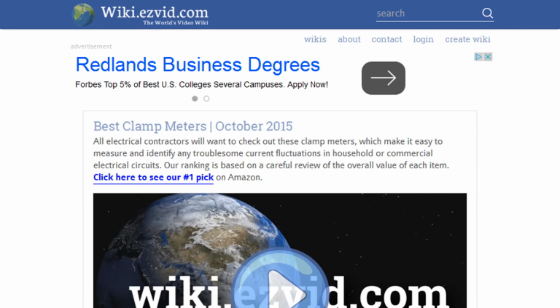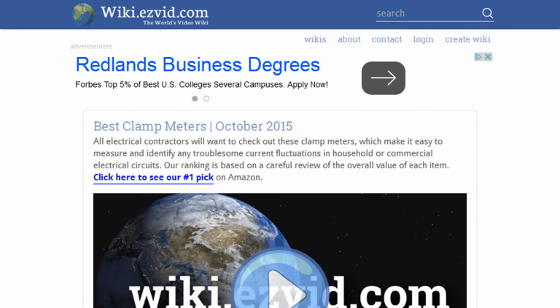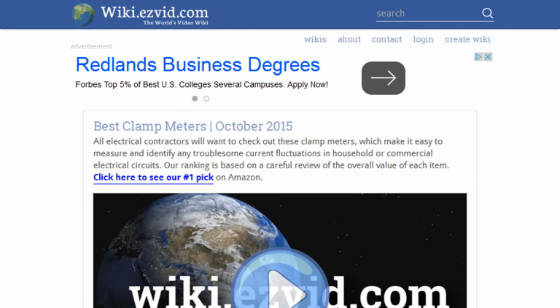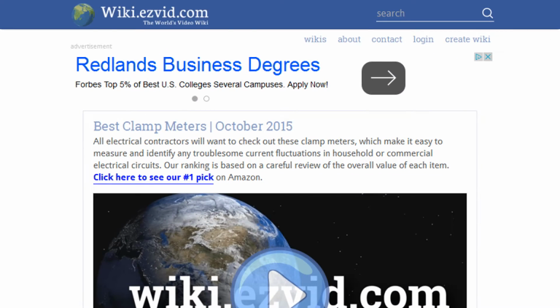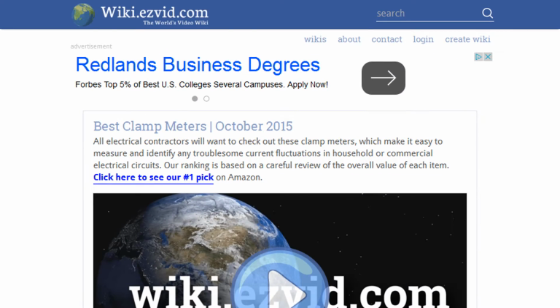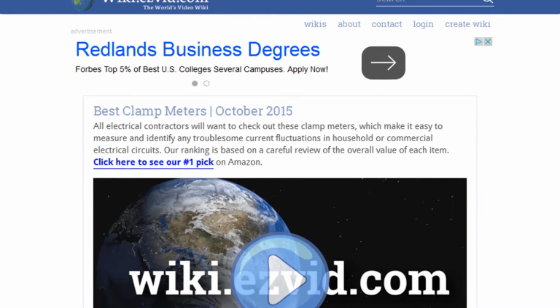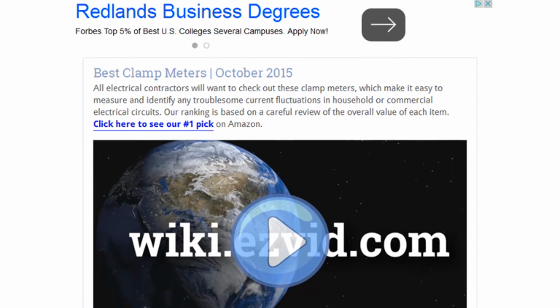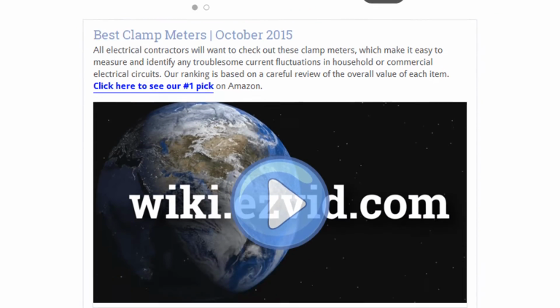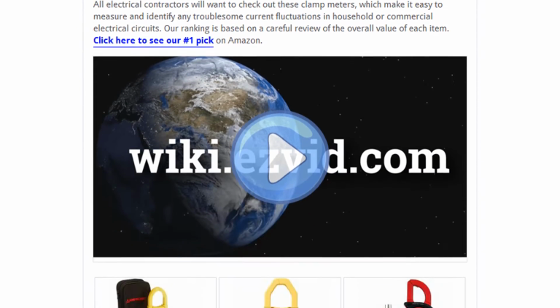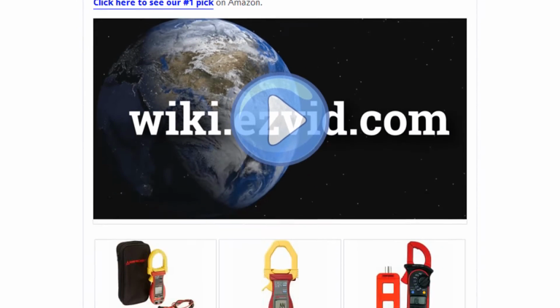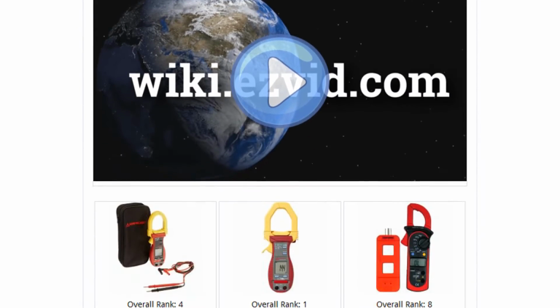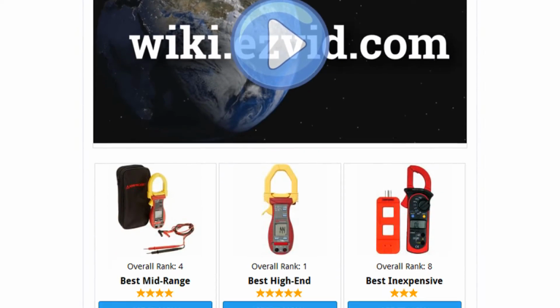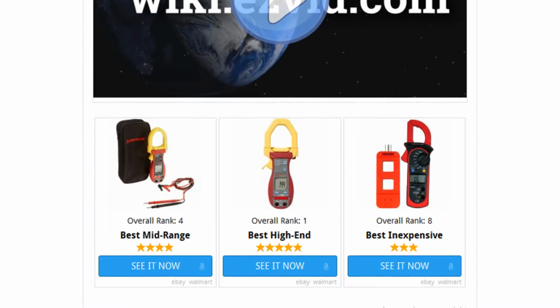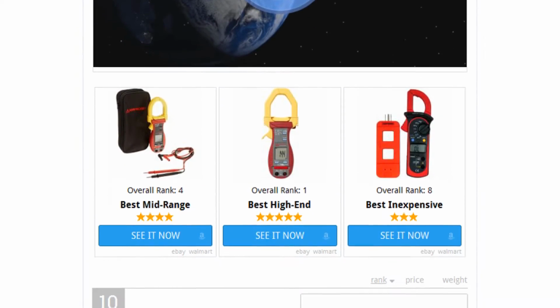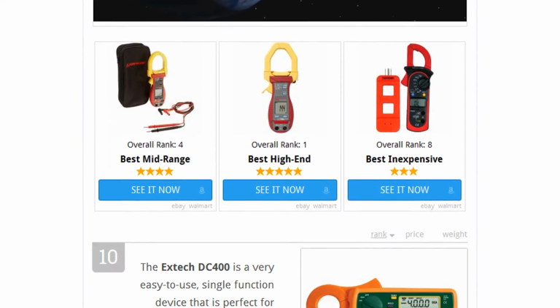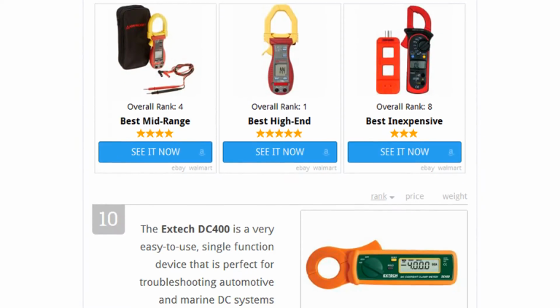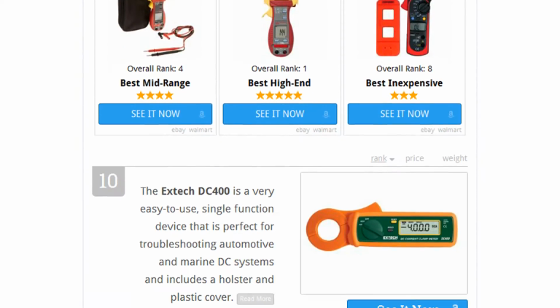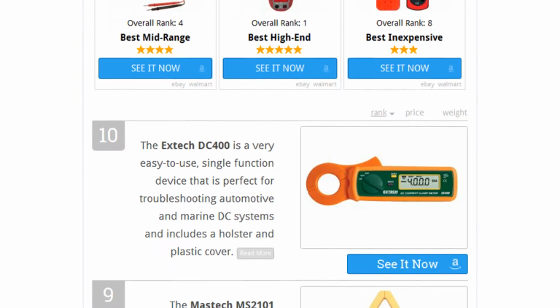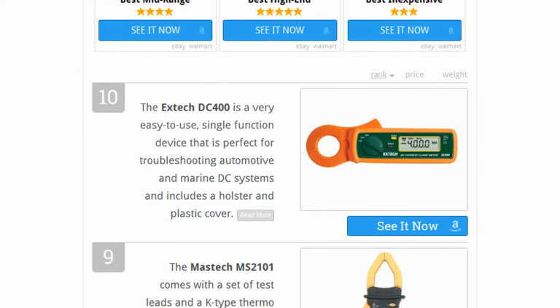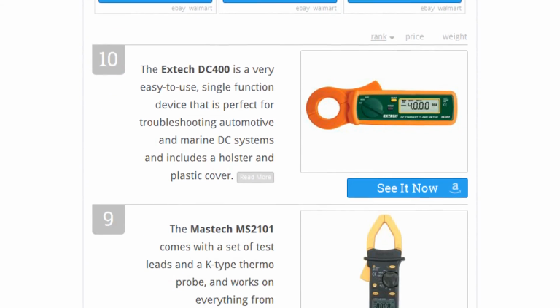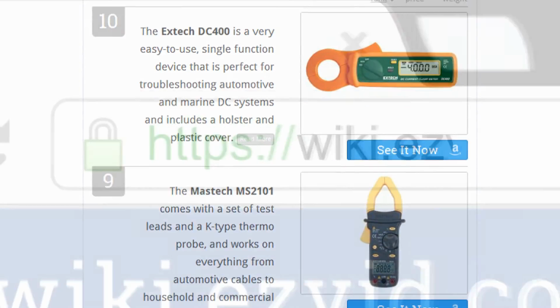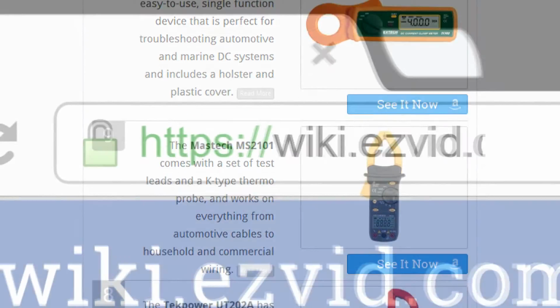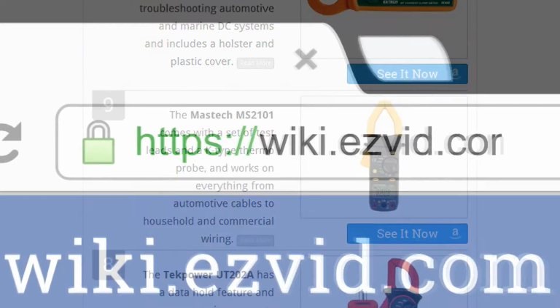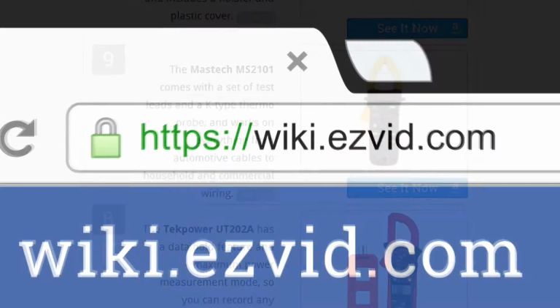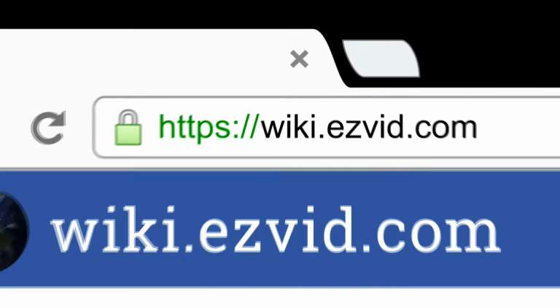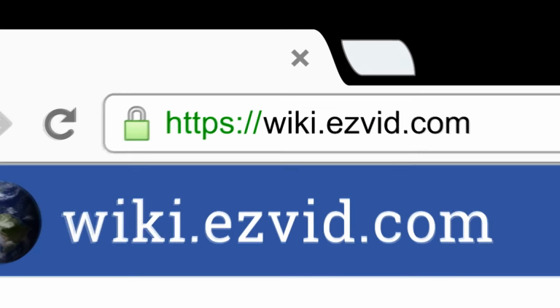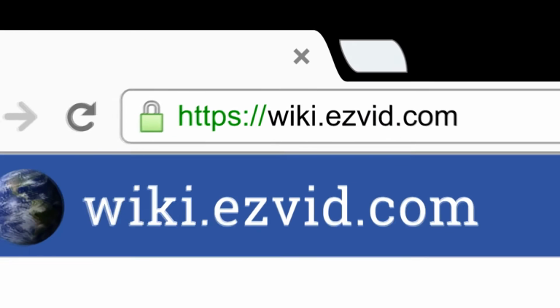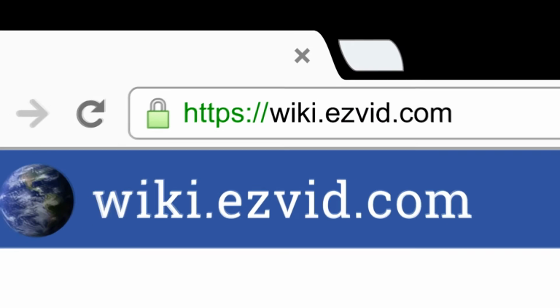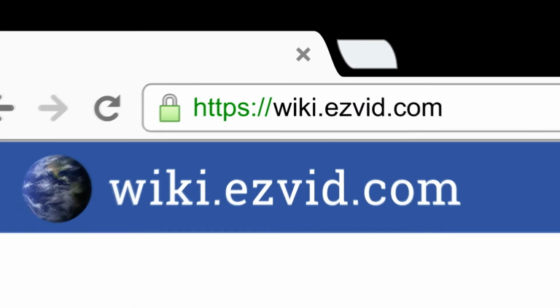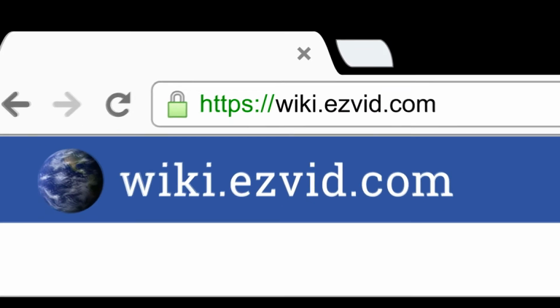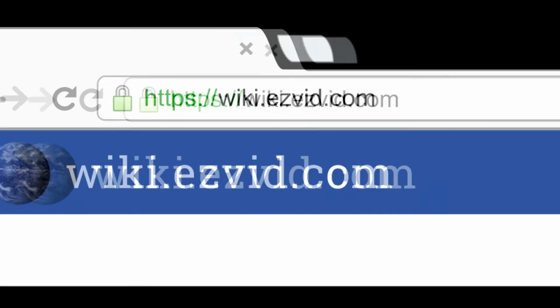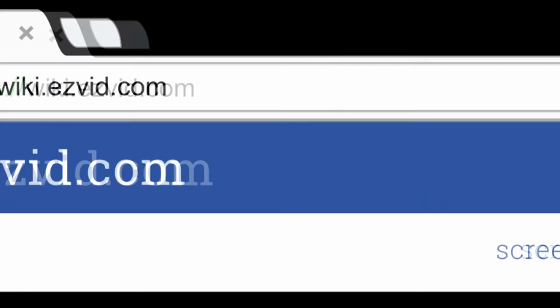To see all this information, go to wiki.easyvid.com and search for clamp meters, or click beneath this video.